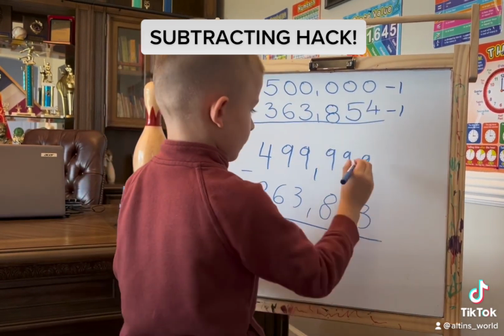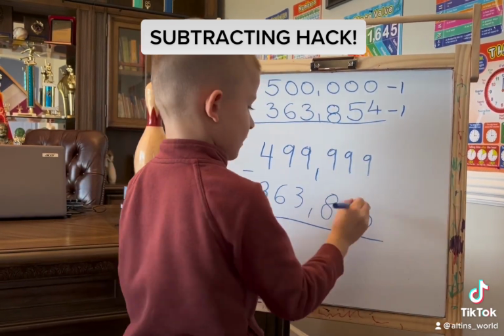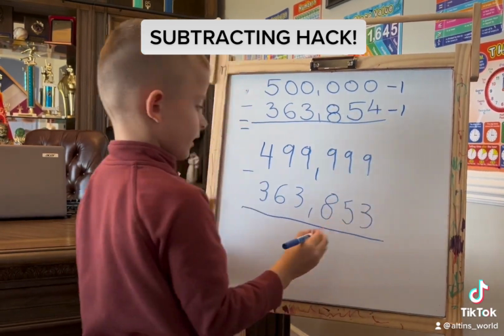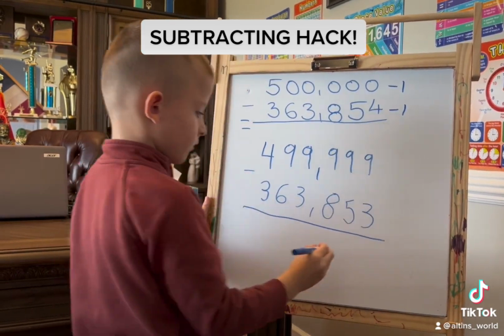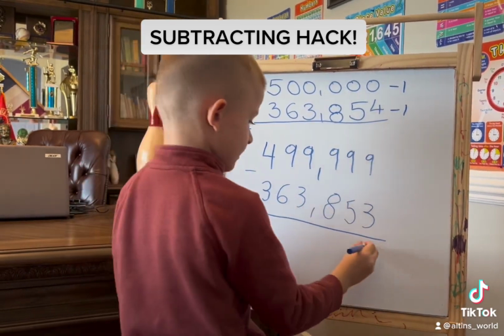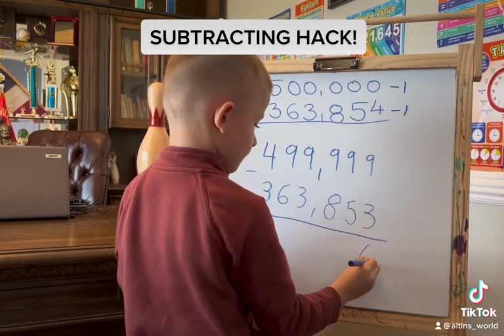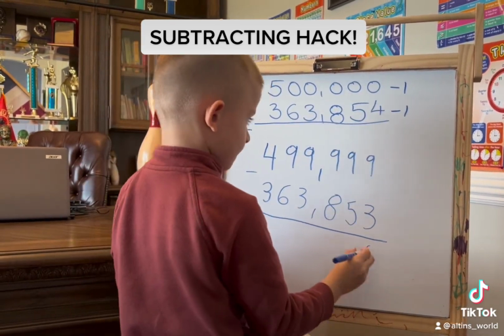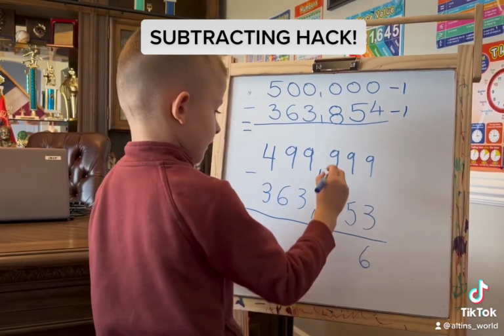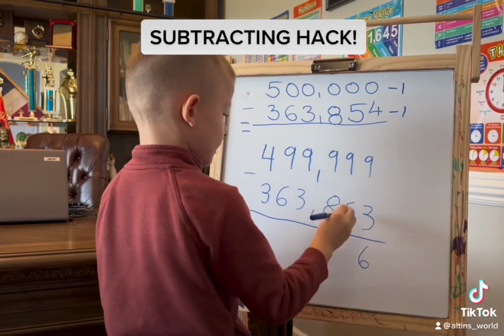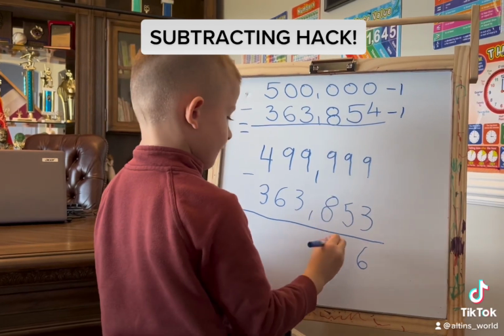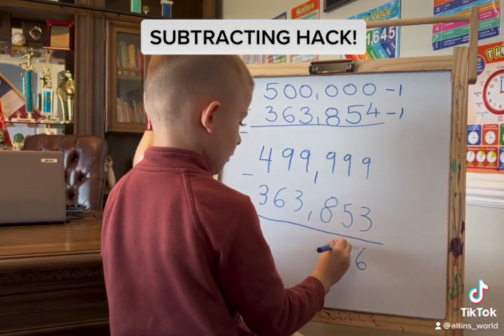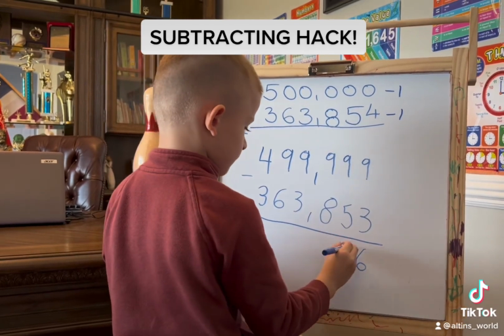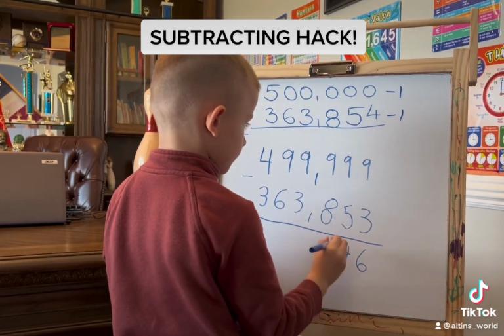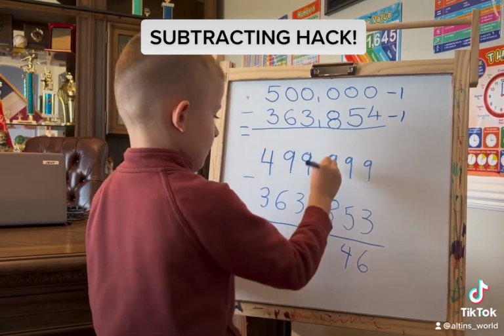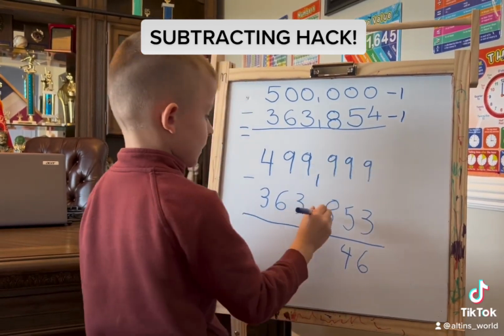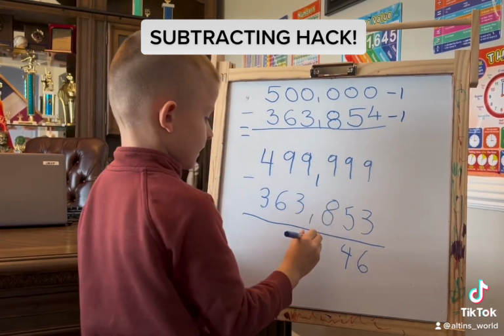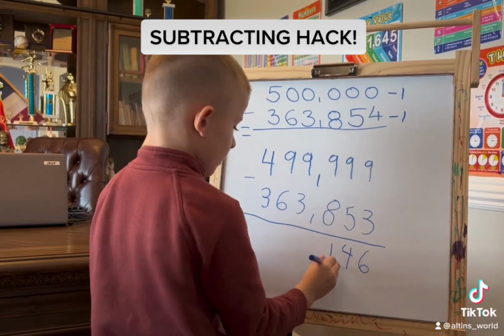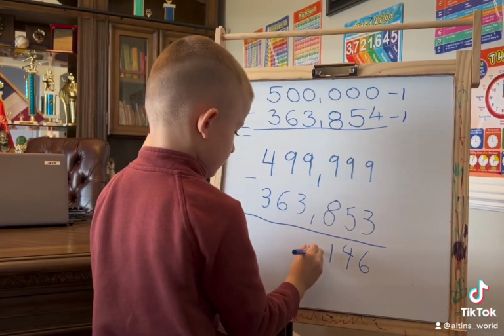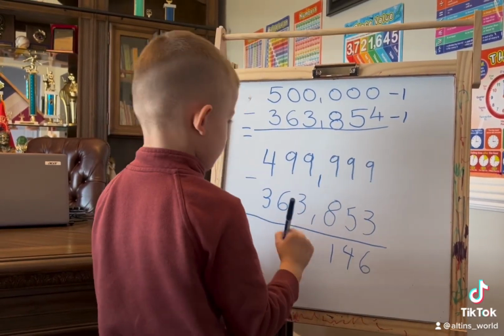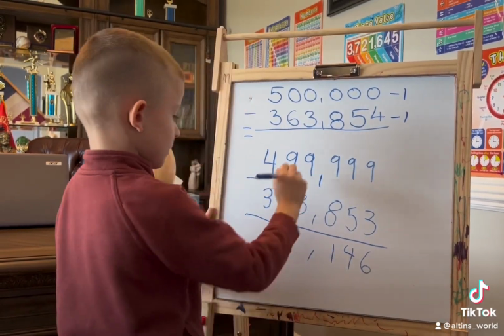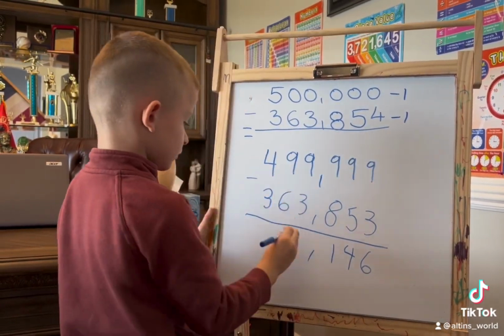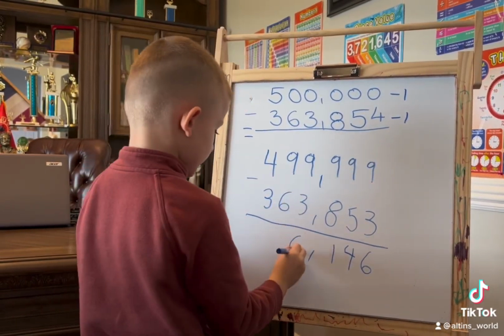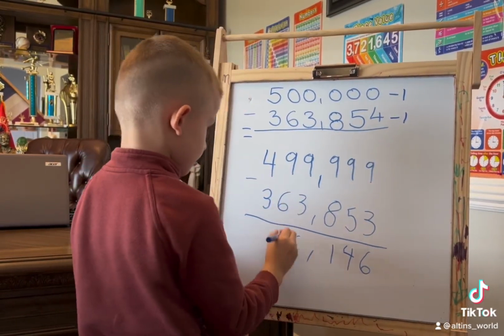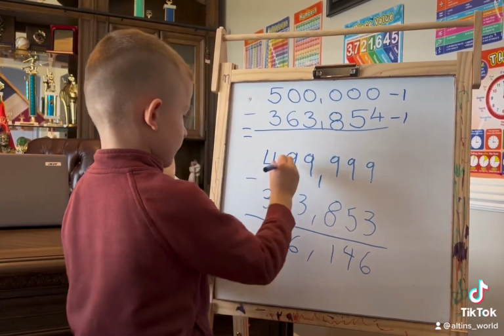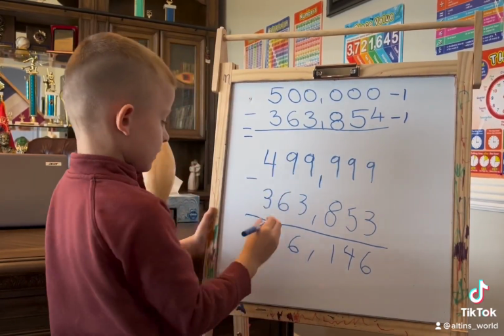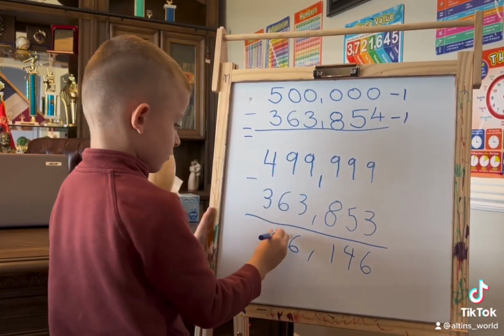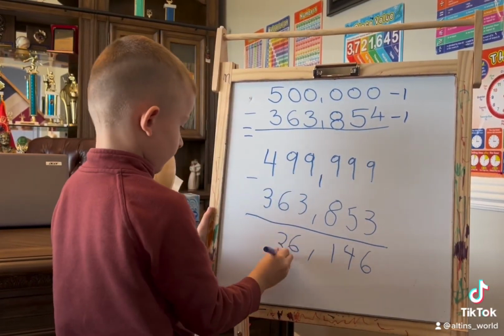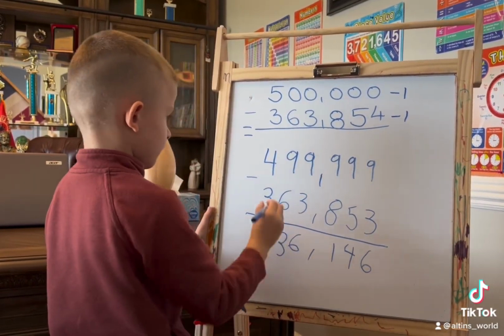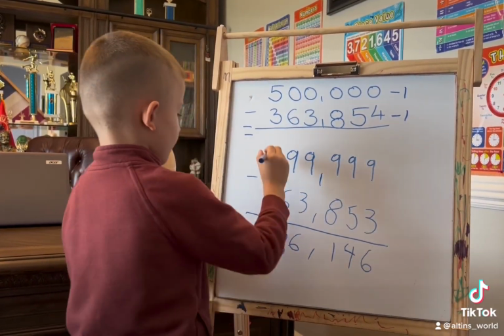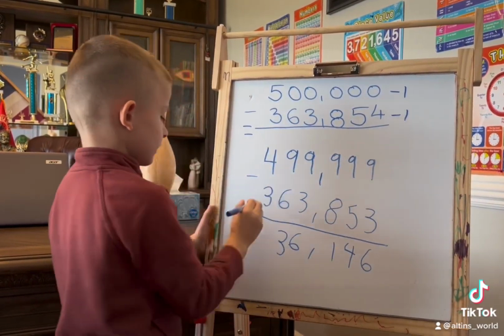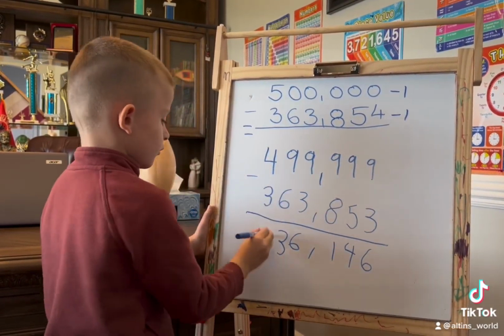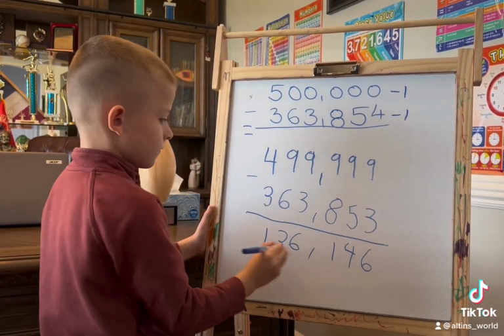9 minus 3 plus 6, 9 minus 5 plus 4, 9 minus 8 plus 1, 9 minus 3 plus 6, 9 minus 6 plus 3, 4 minus 3 plus 1.